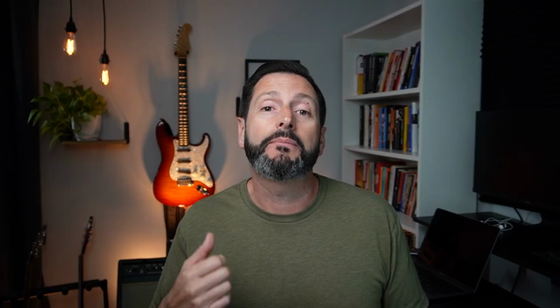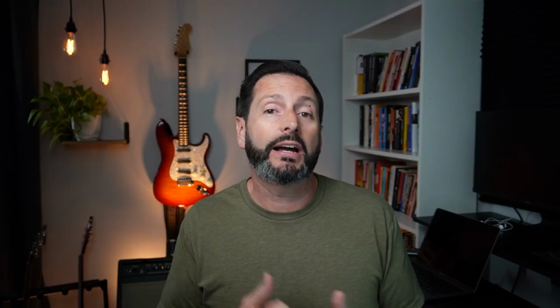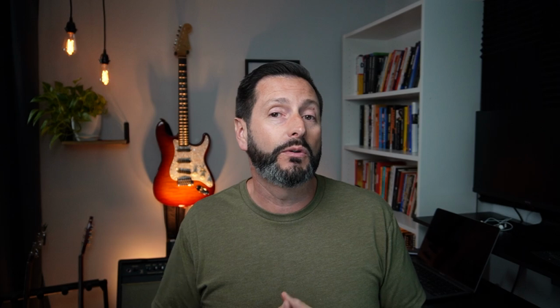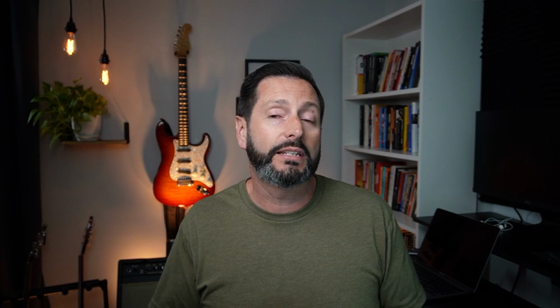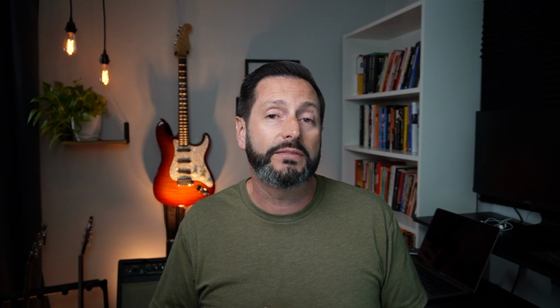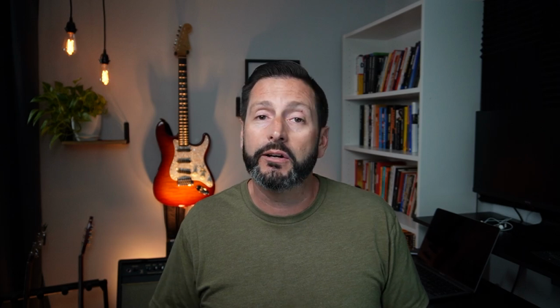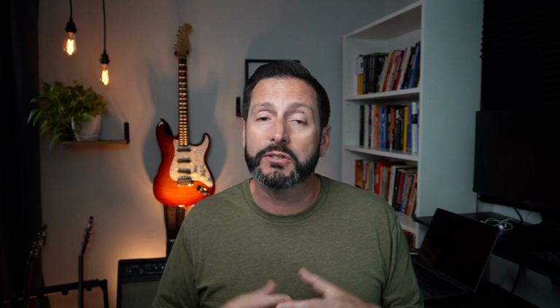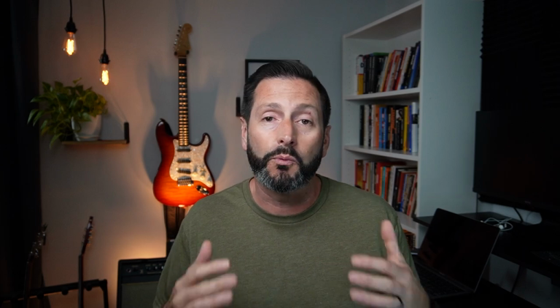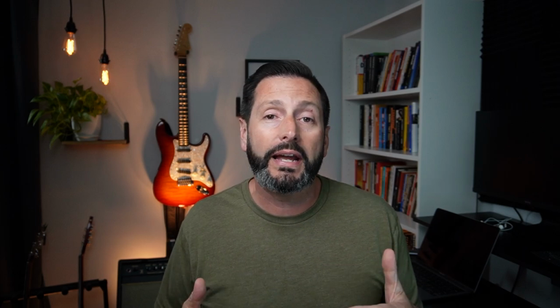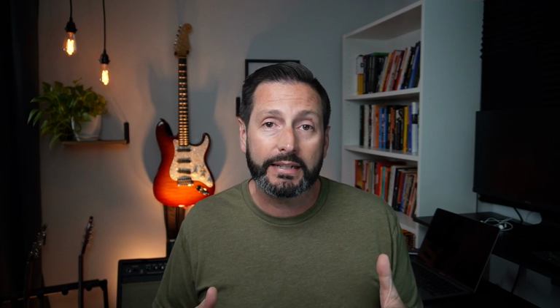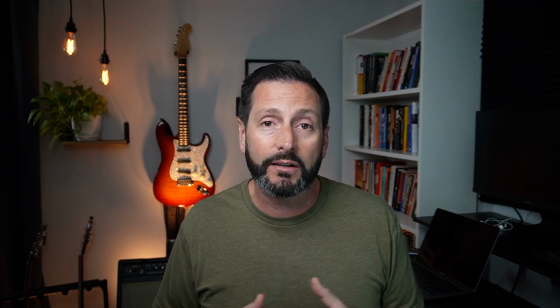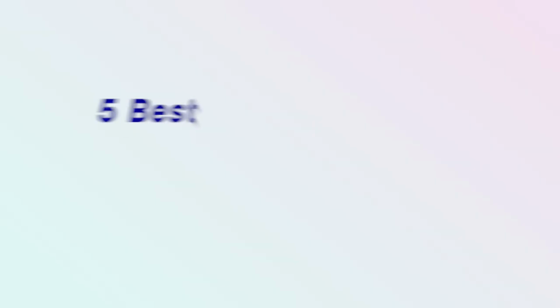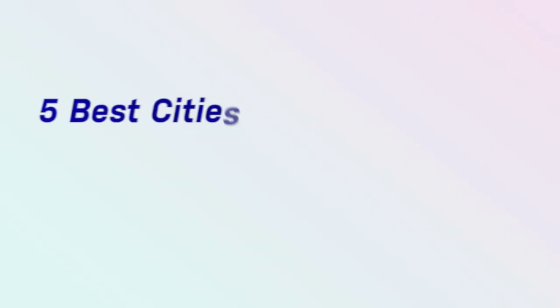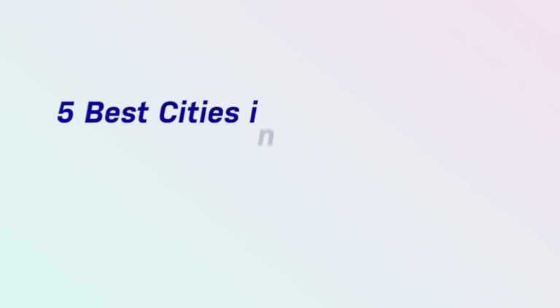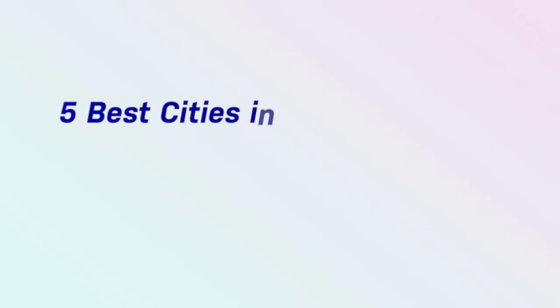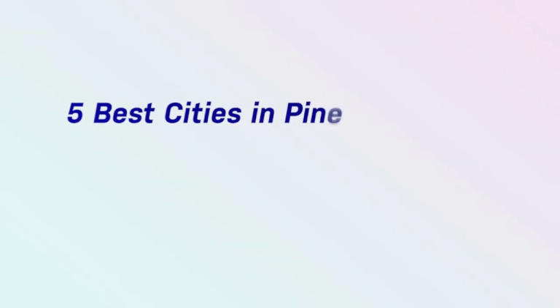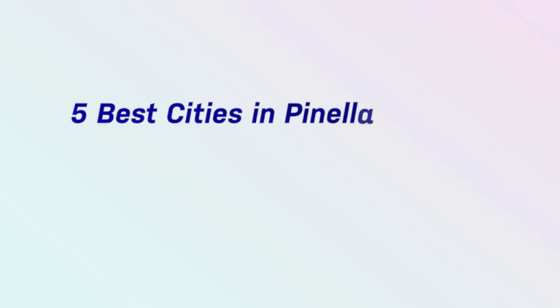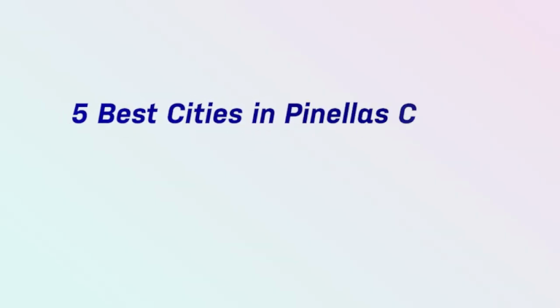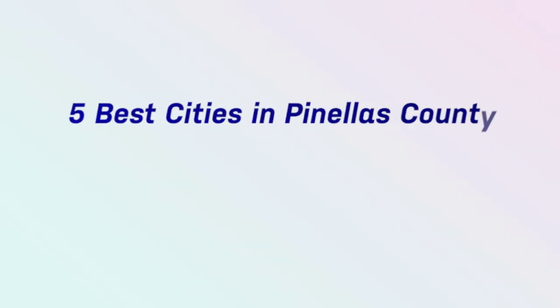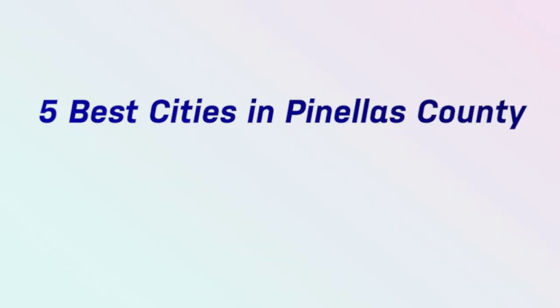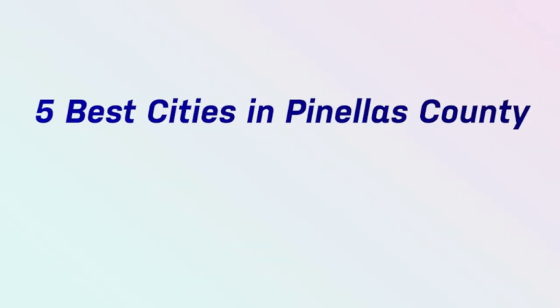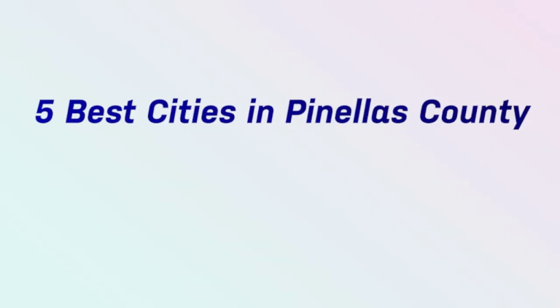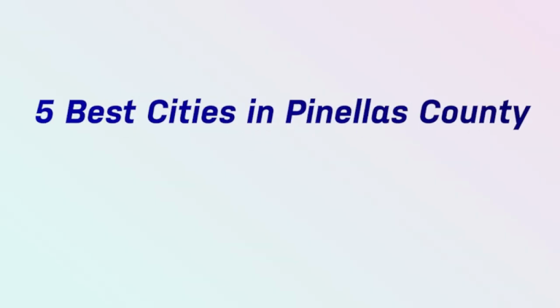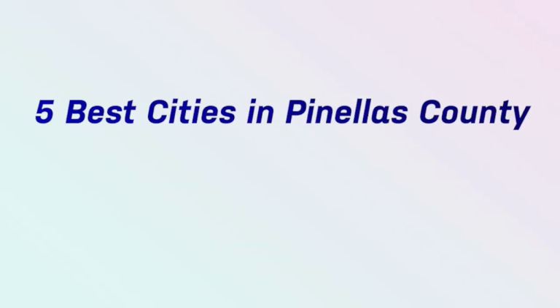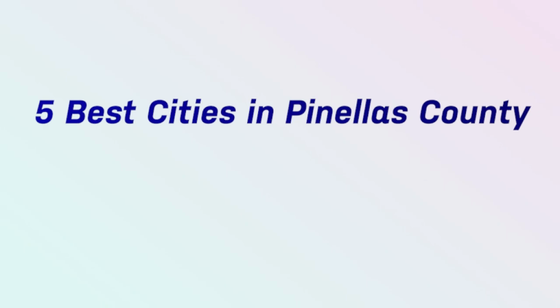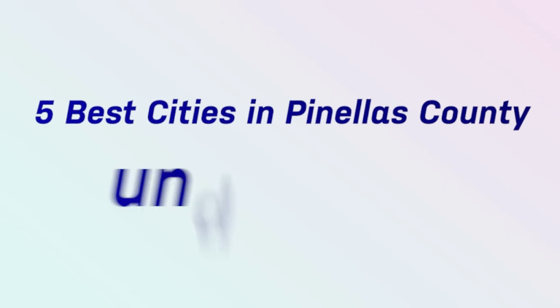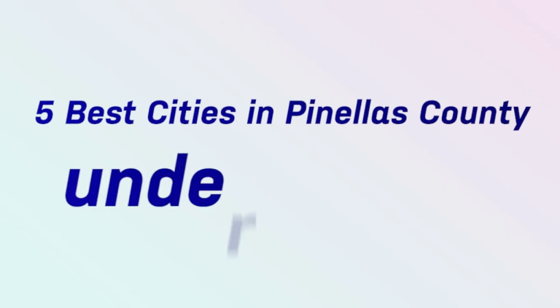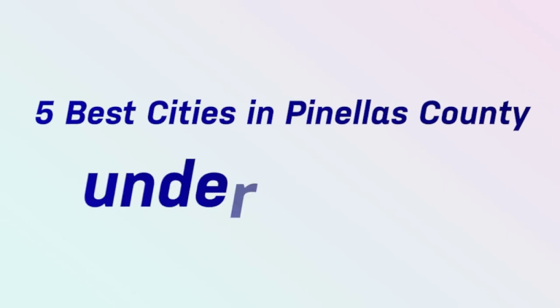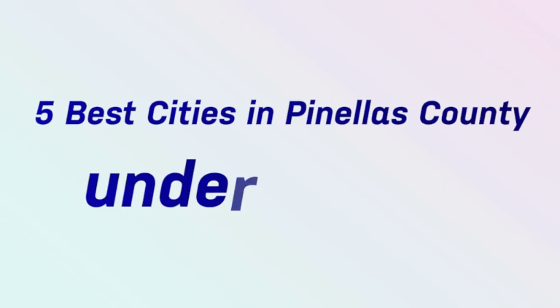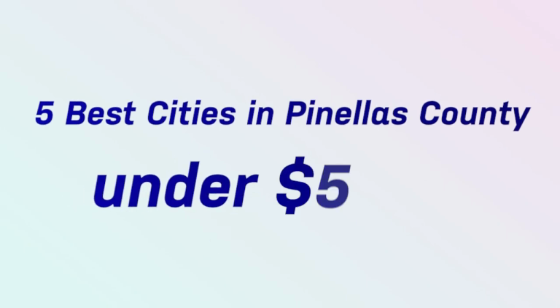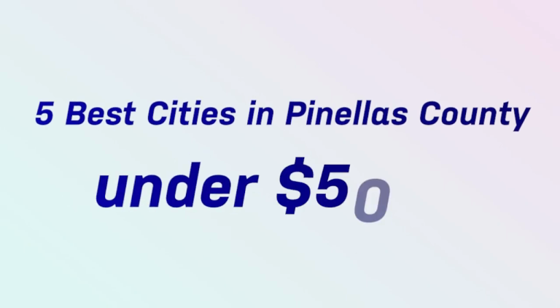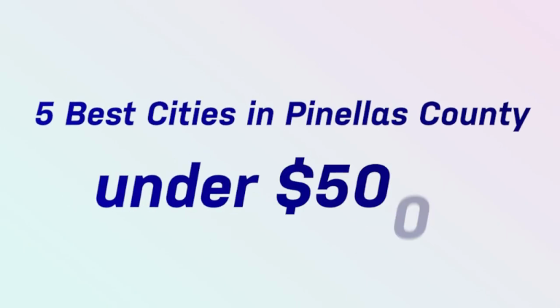My goal in today's video is to break down the five best cities in Pinellas County for under $500,000.